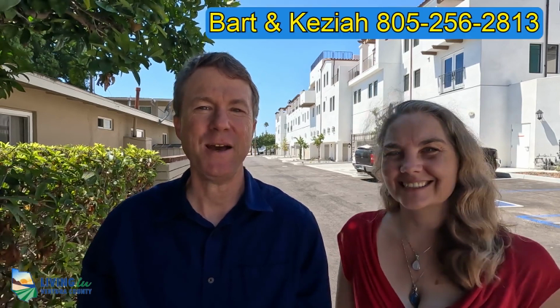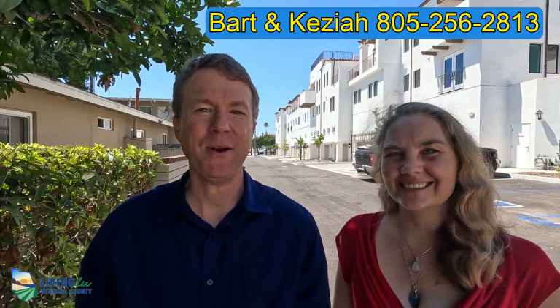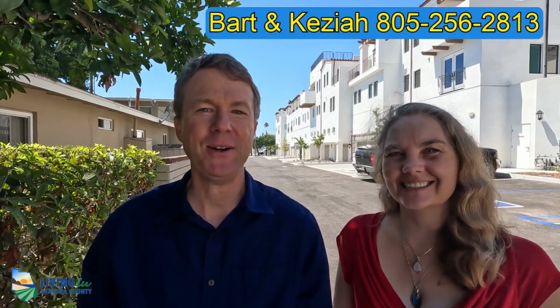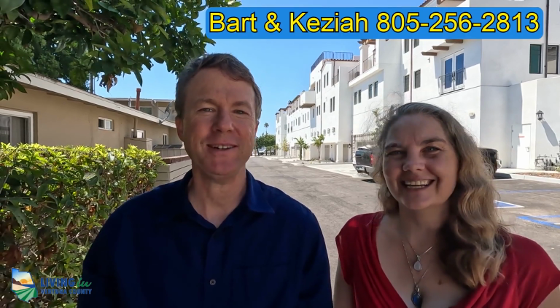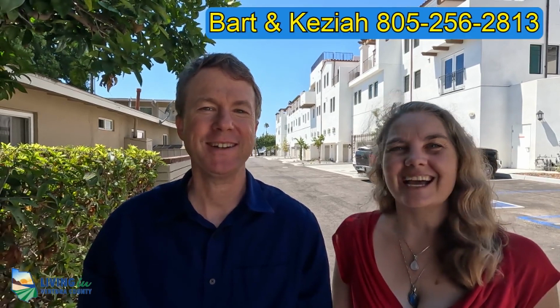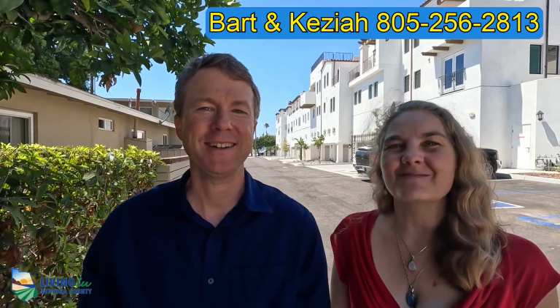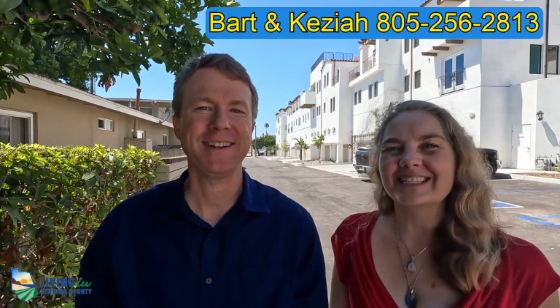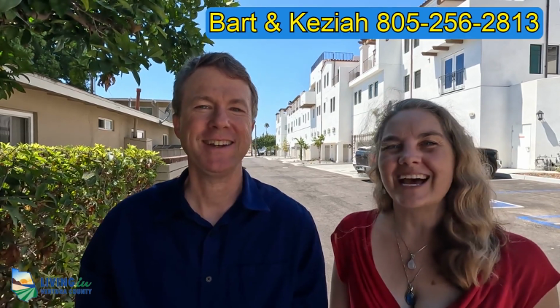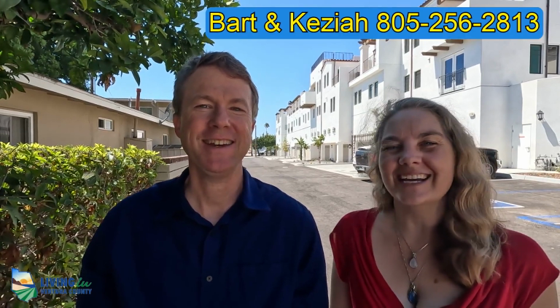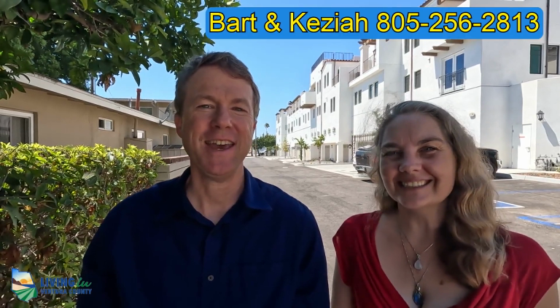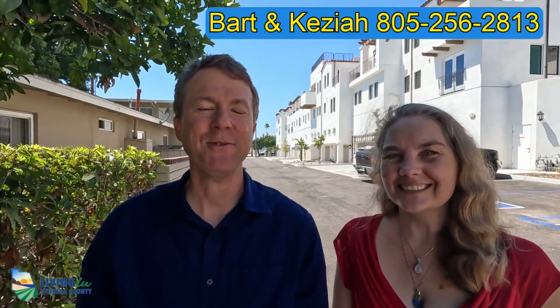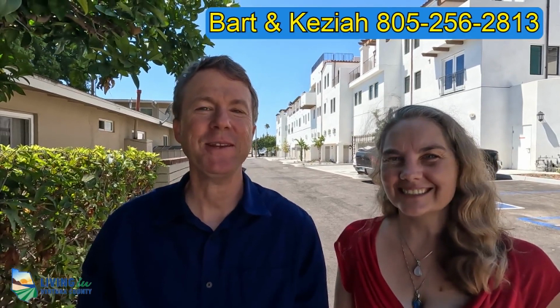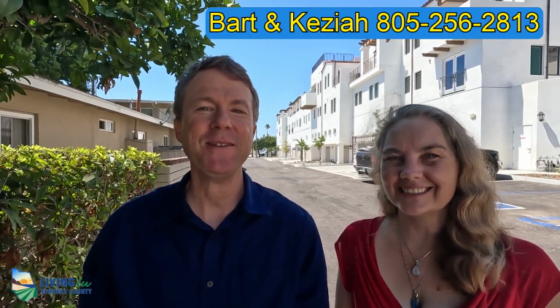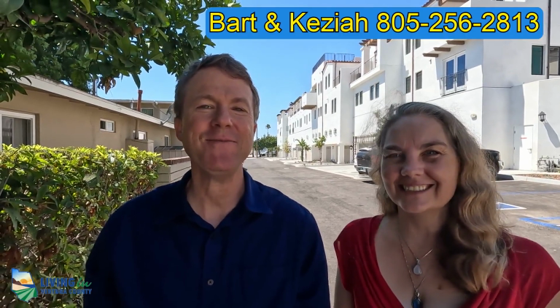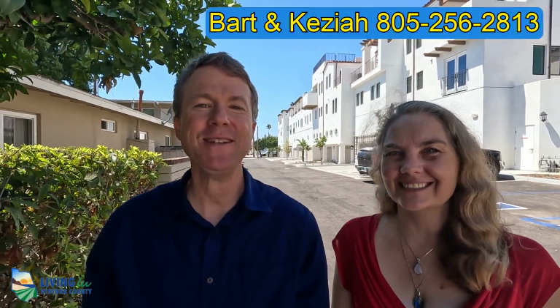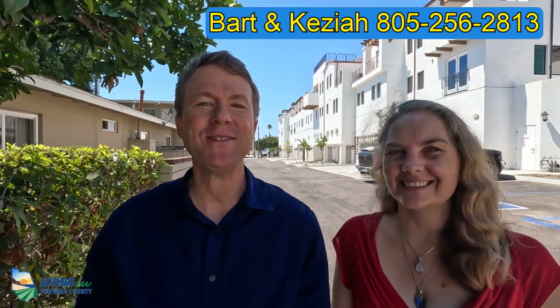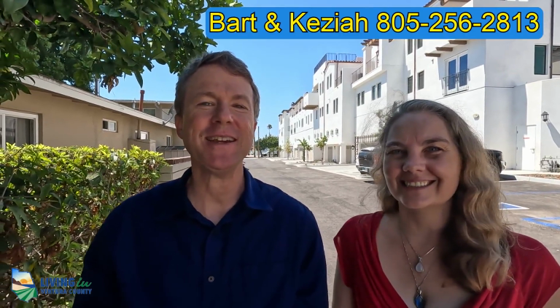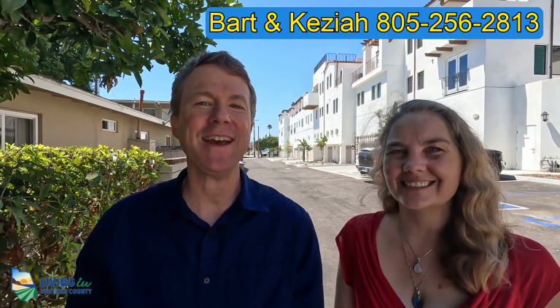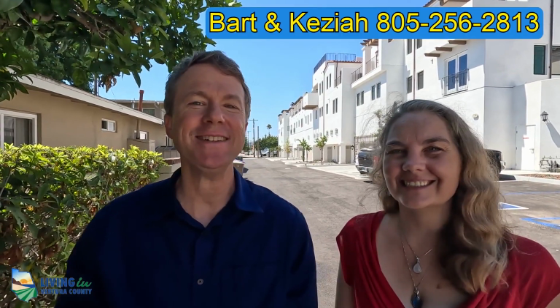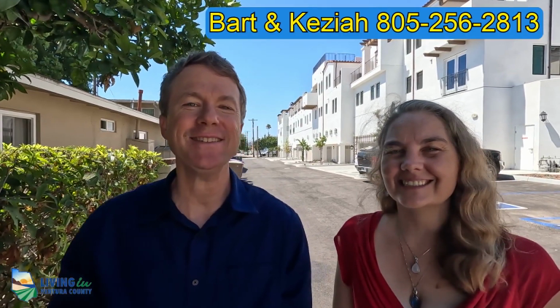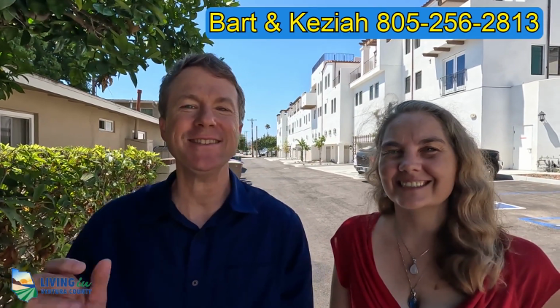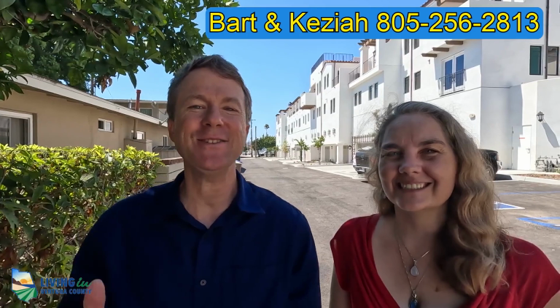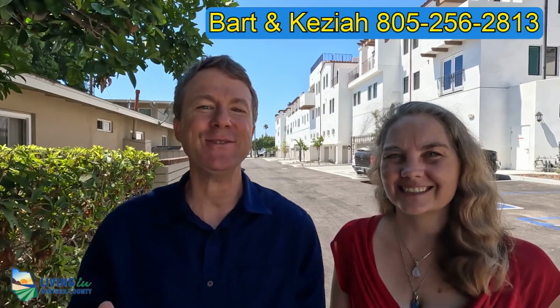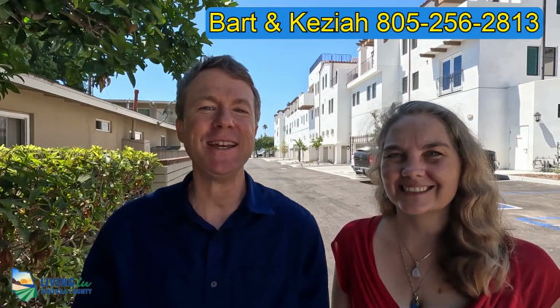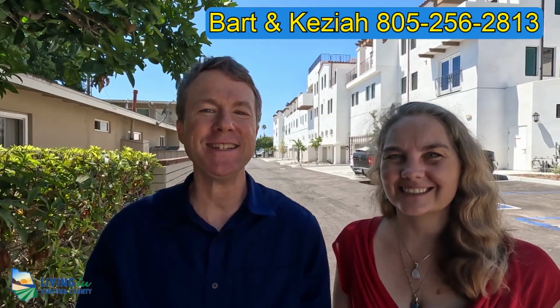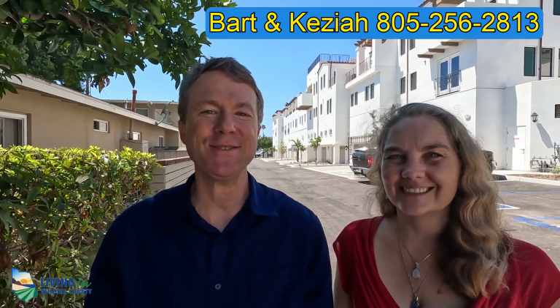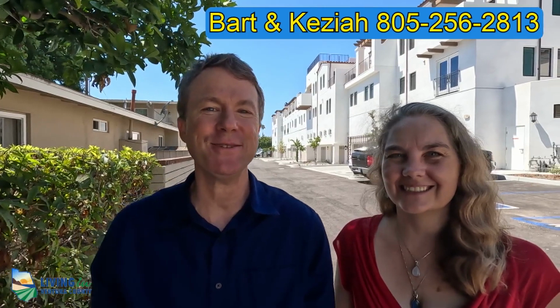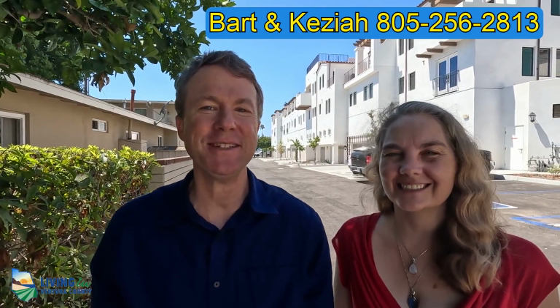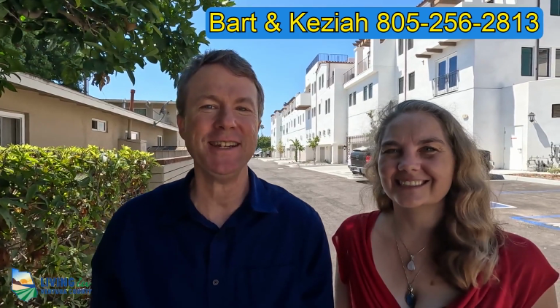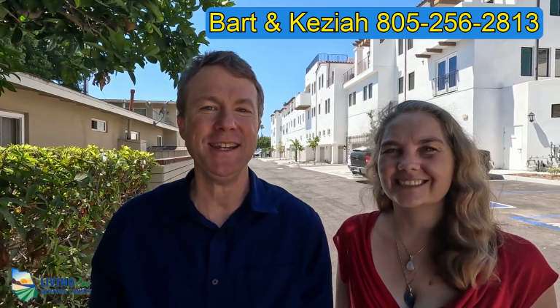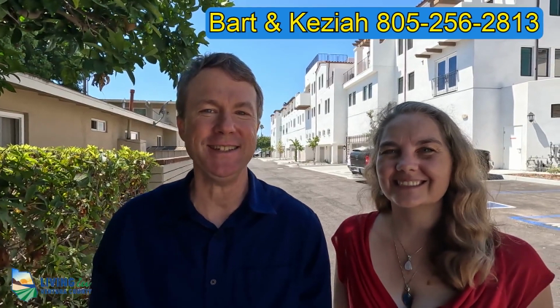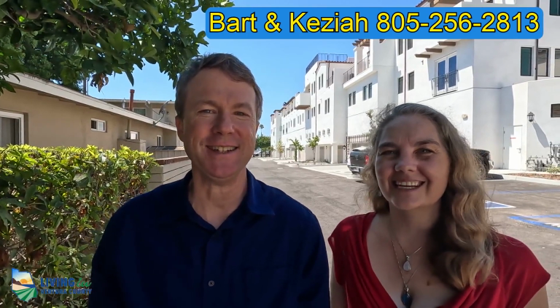I'm Bart. I'm Keziah. And we're Living in Ventura County, your local licensed real estate agents.